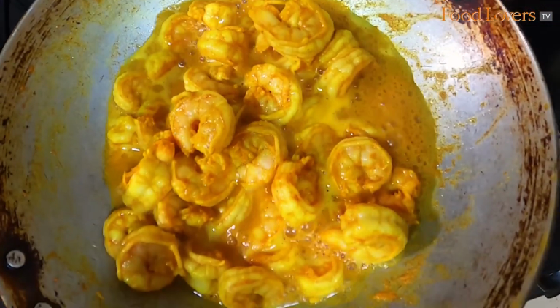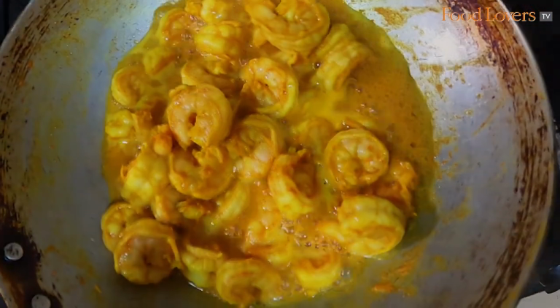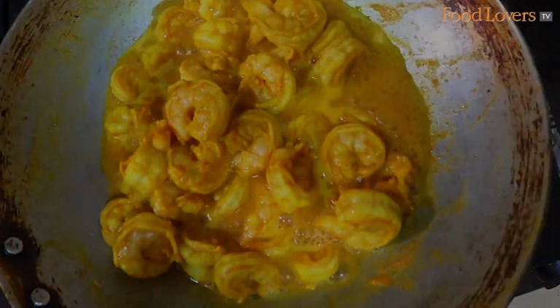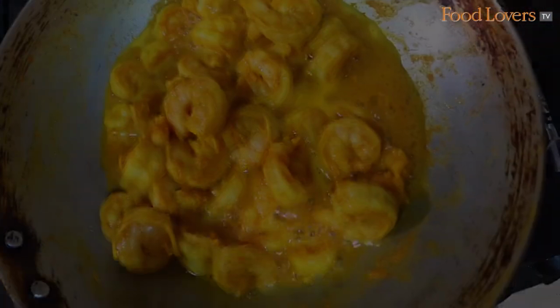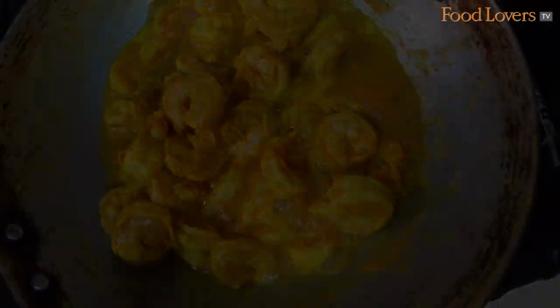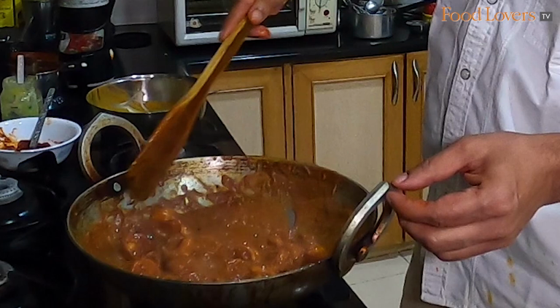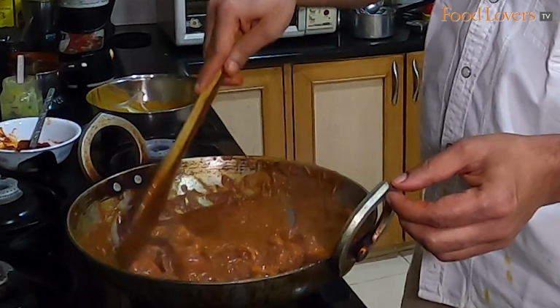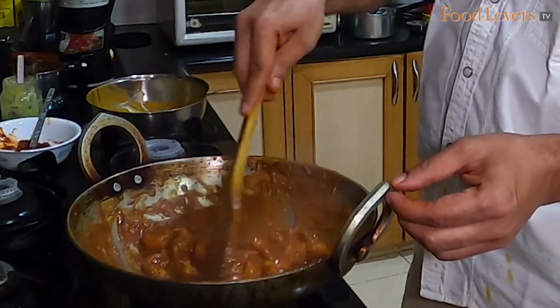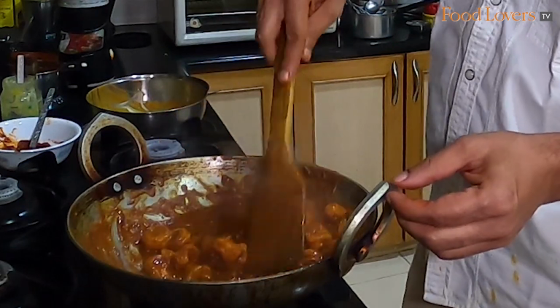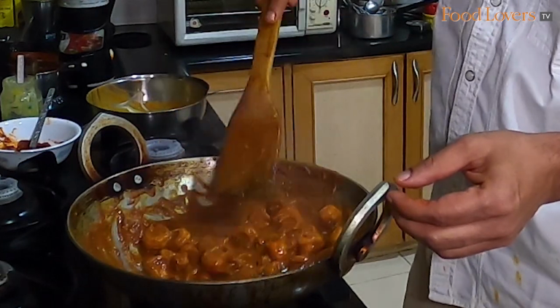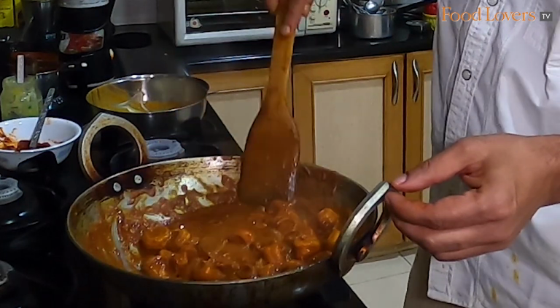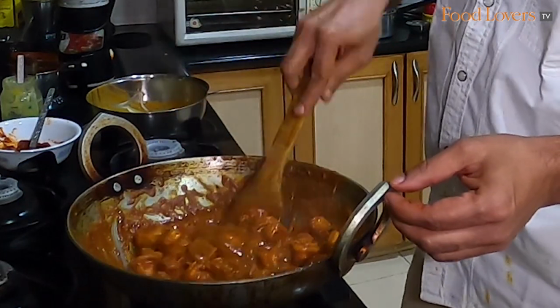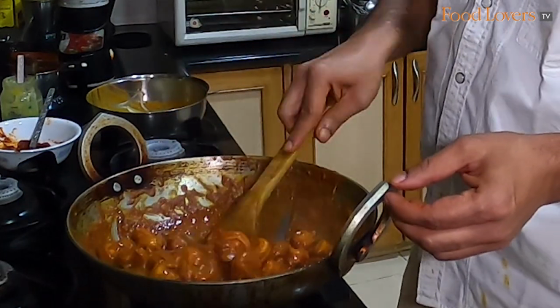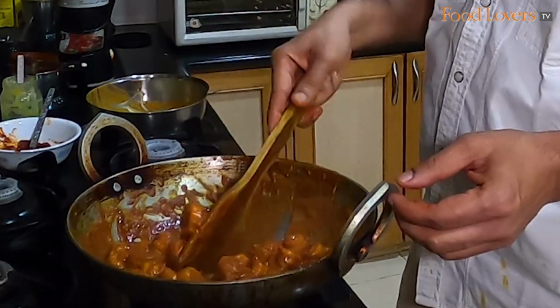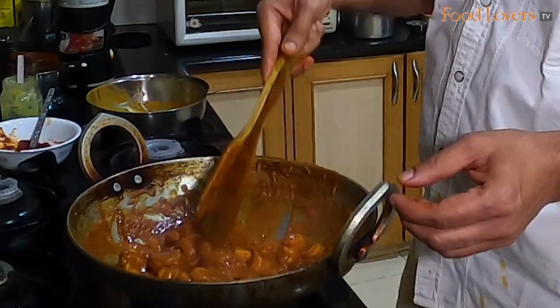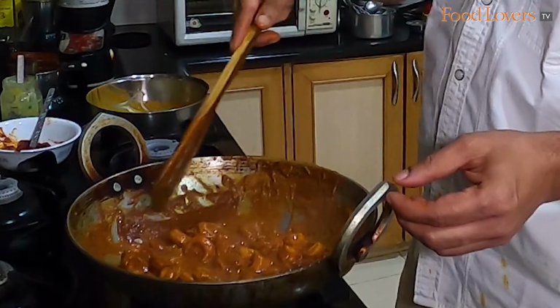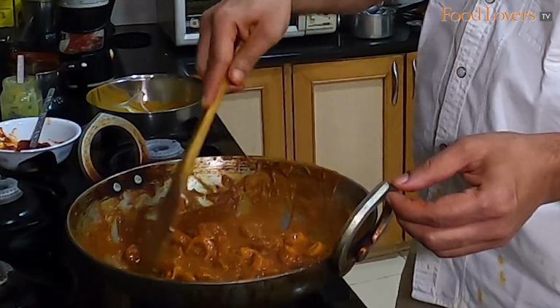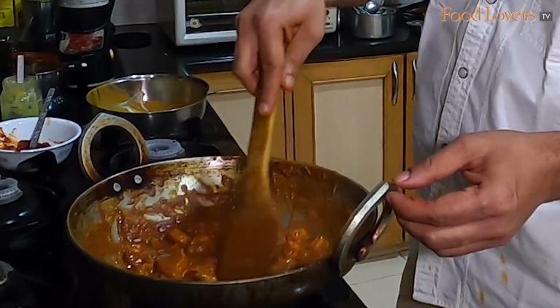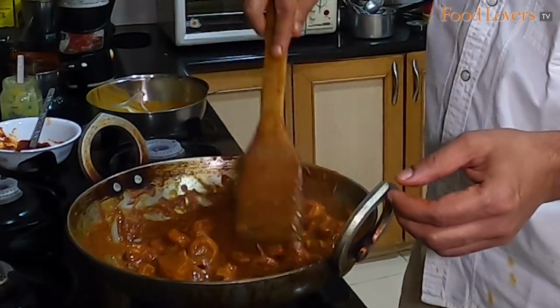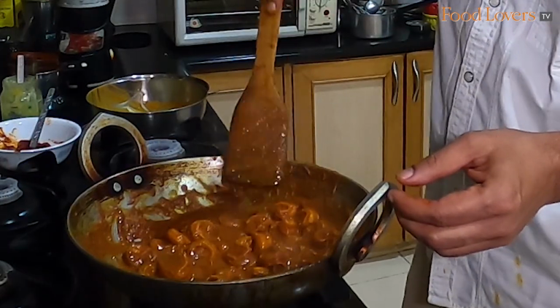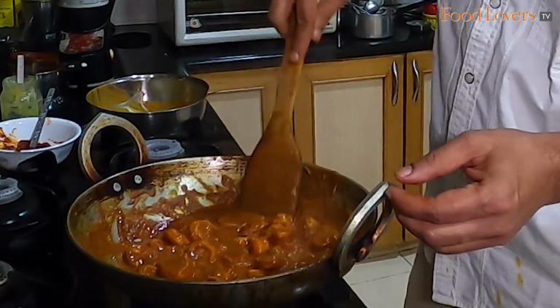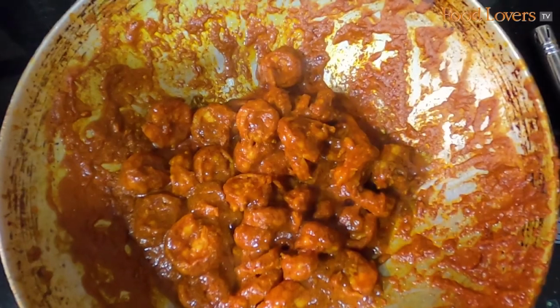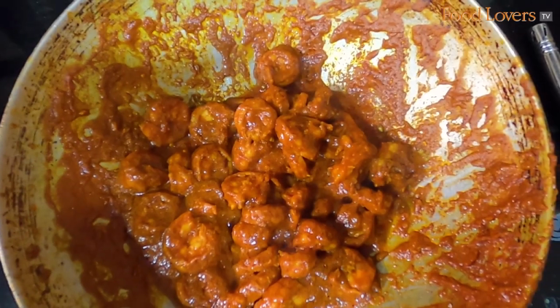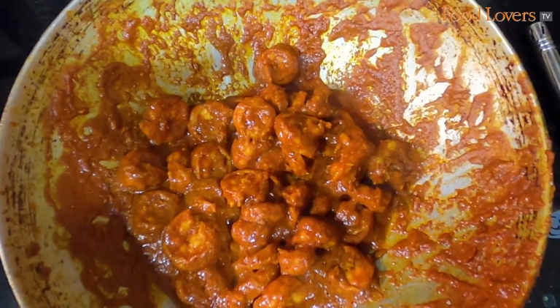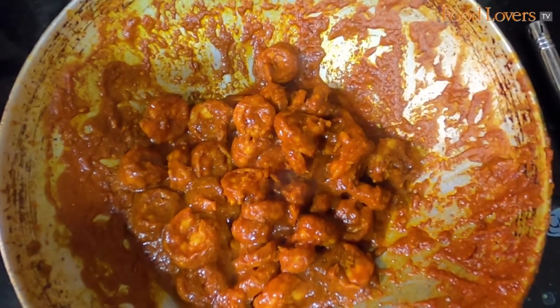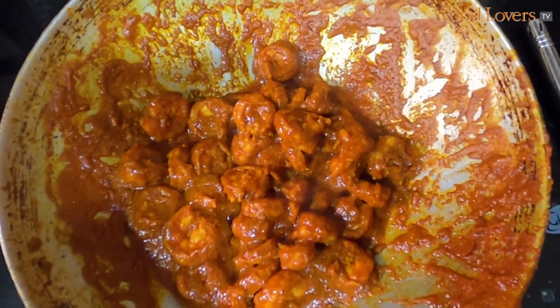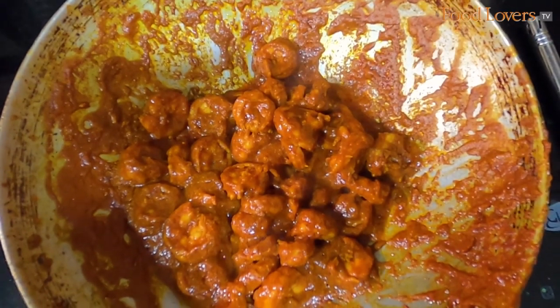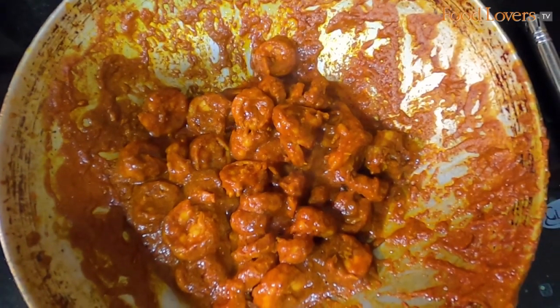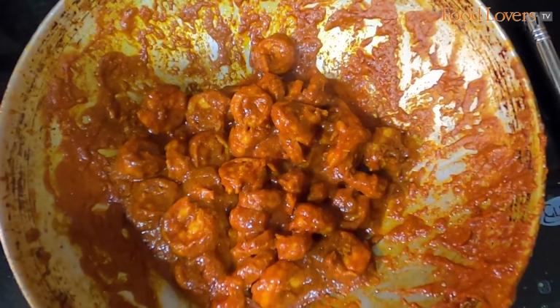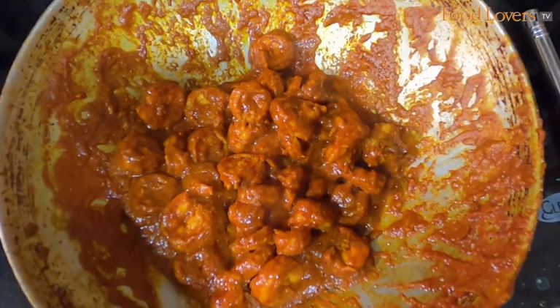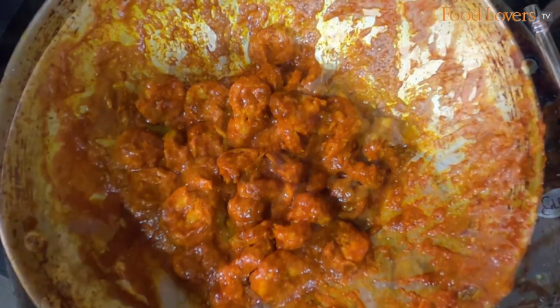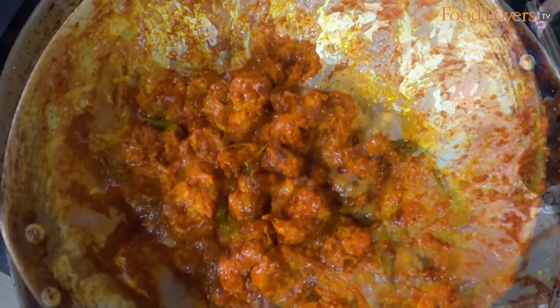When you're making a prawn ghee roast, you're almost poaching the prawn in that ghee roast masala — poaching it and also frying it at the same time.